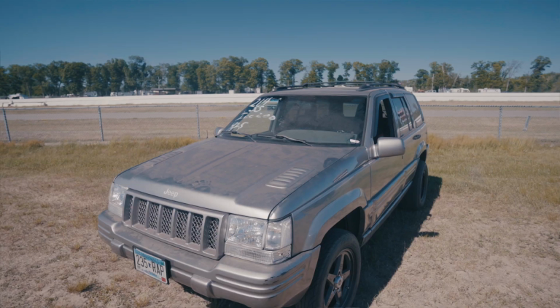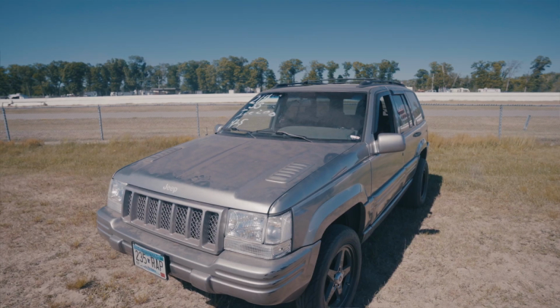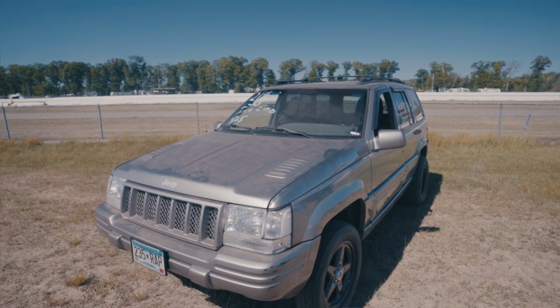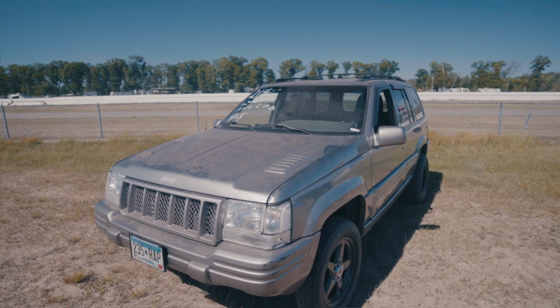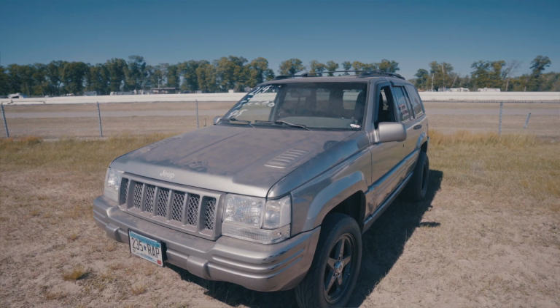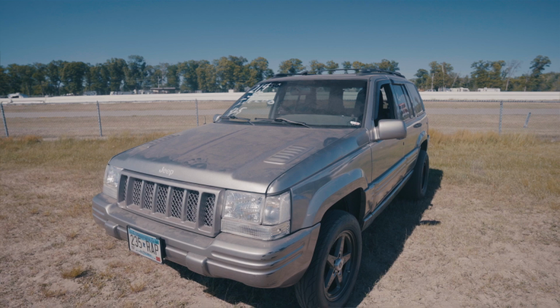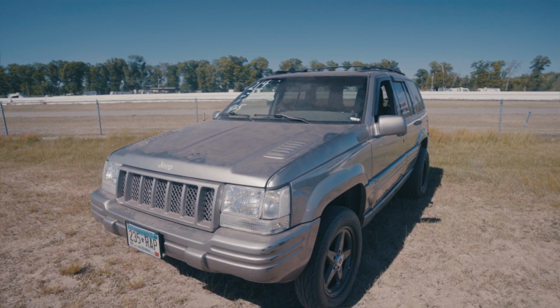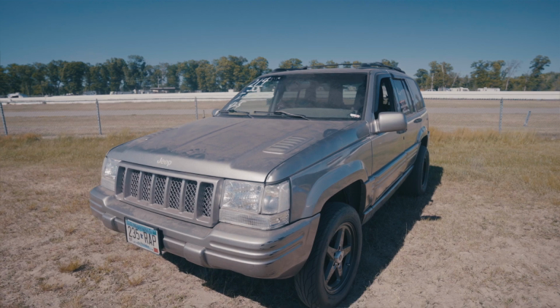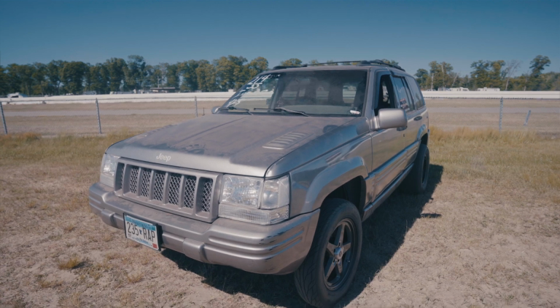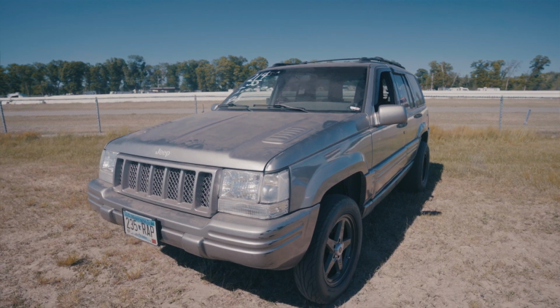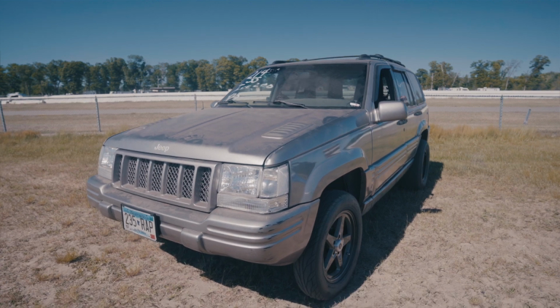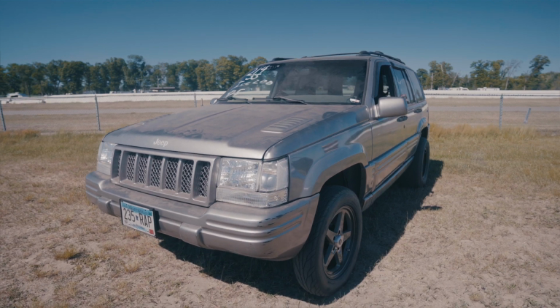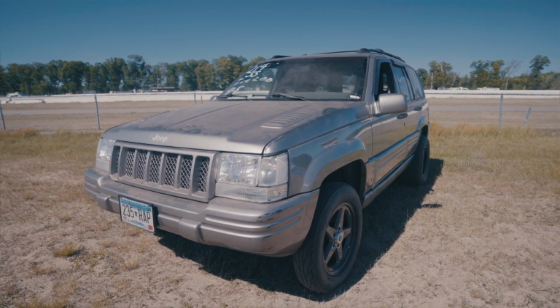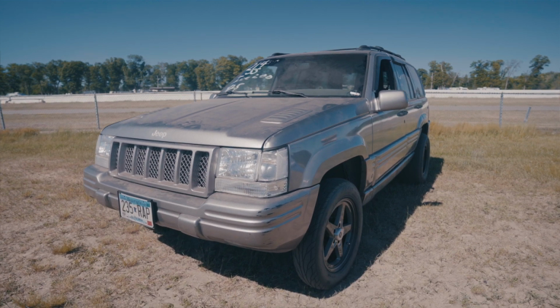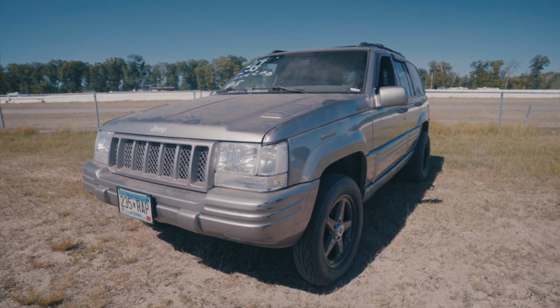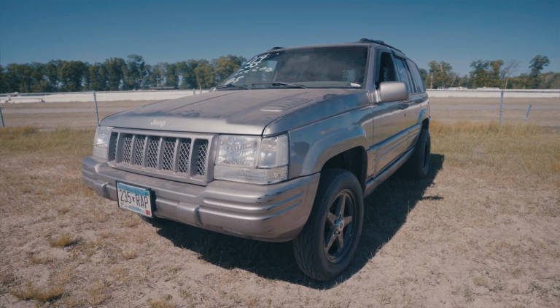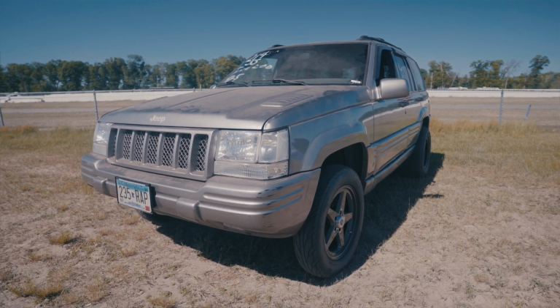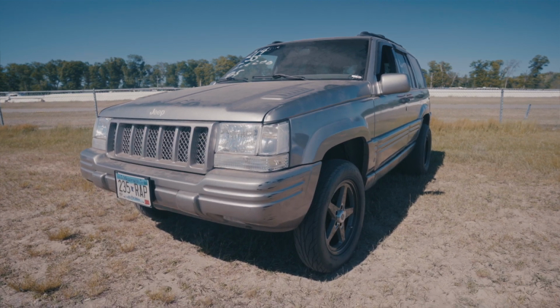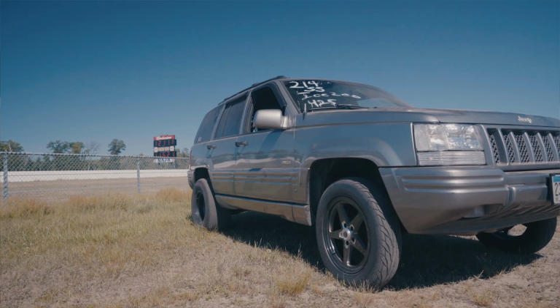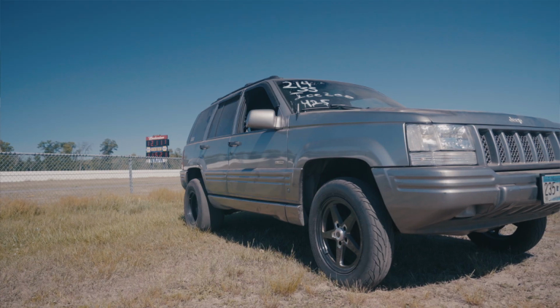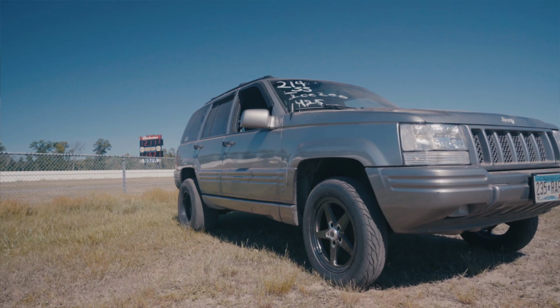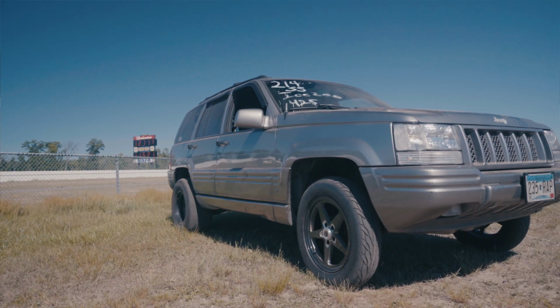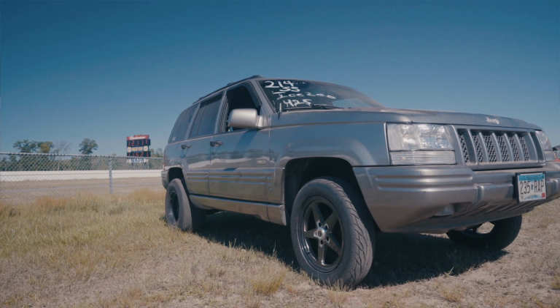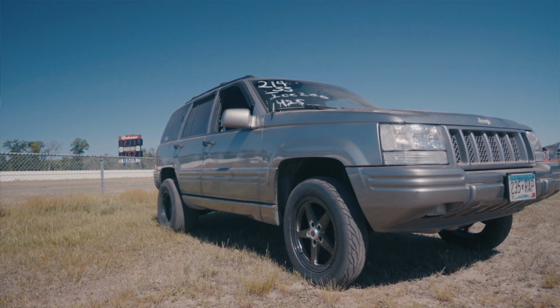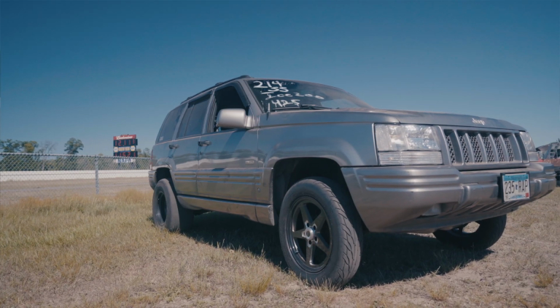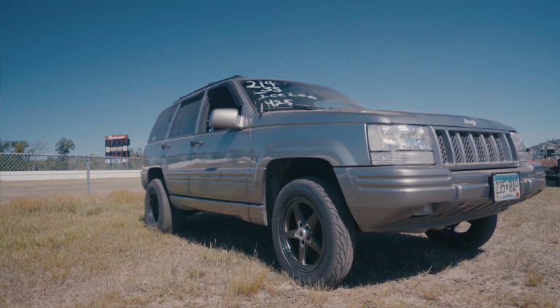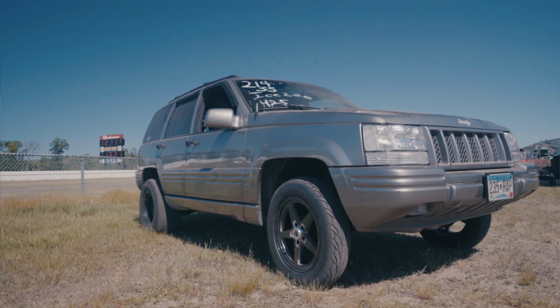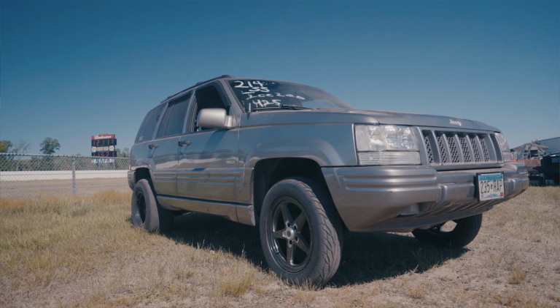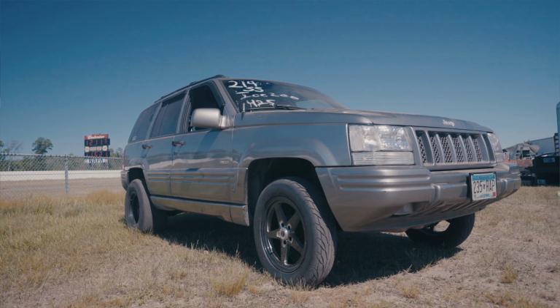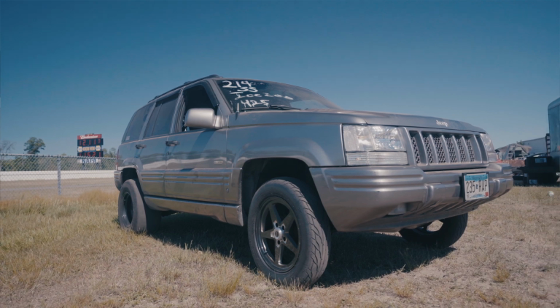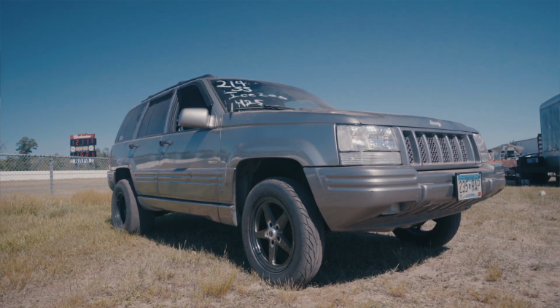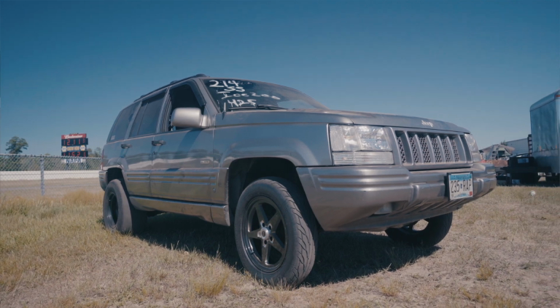I got into drag racing first, kind of street racing a little bit. When I first started racing it was a stock bottom end 360 with some nitrous.